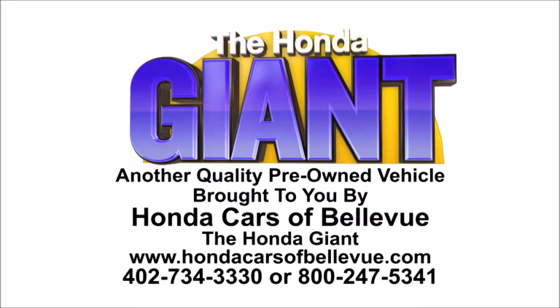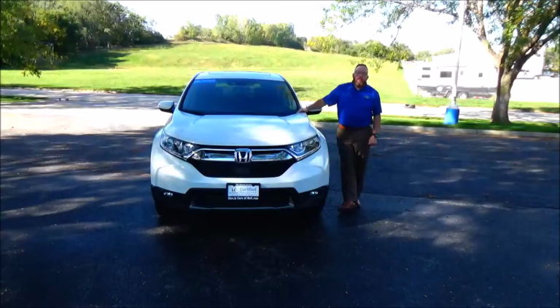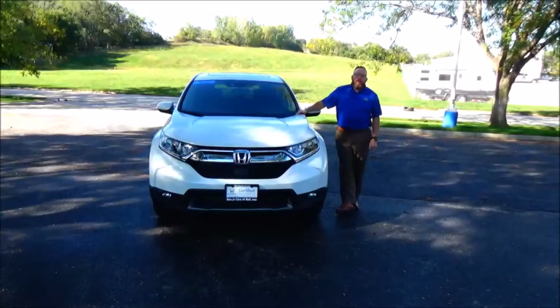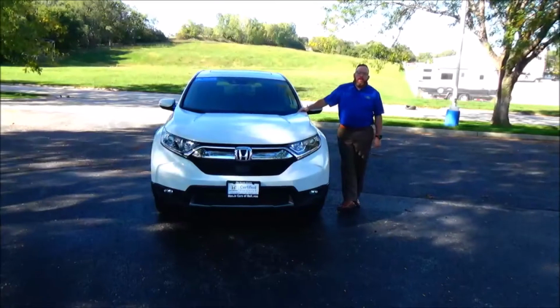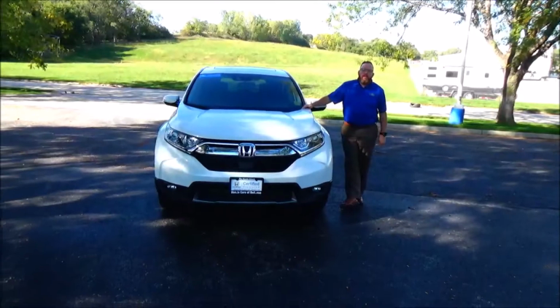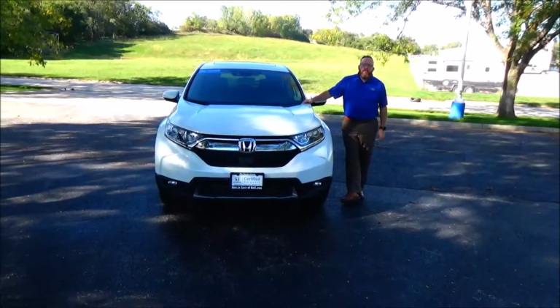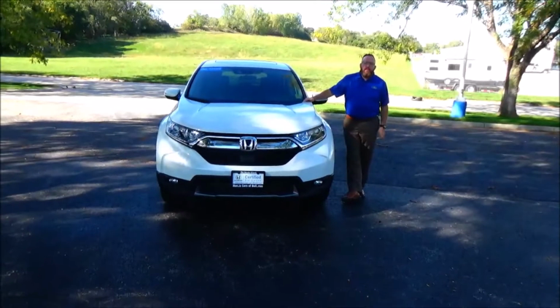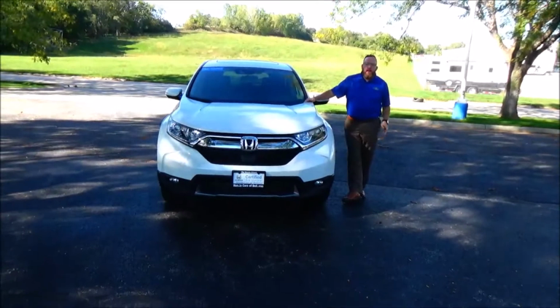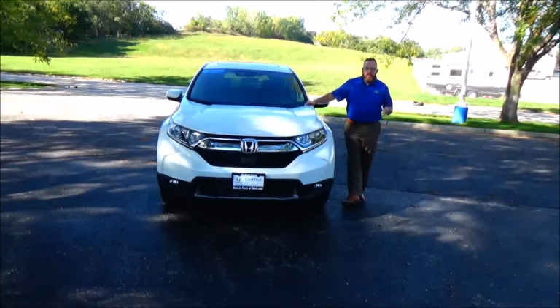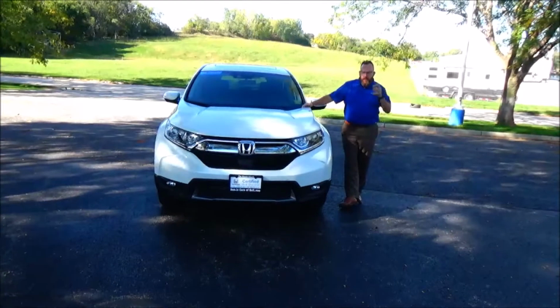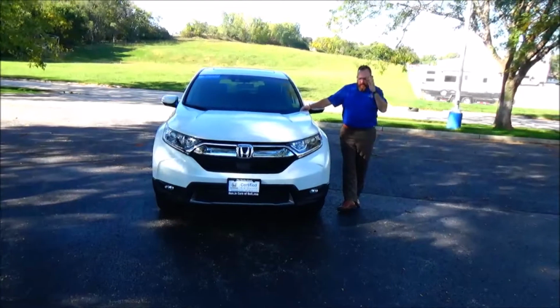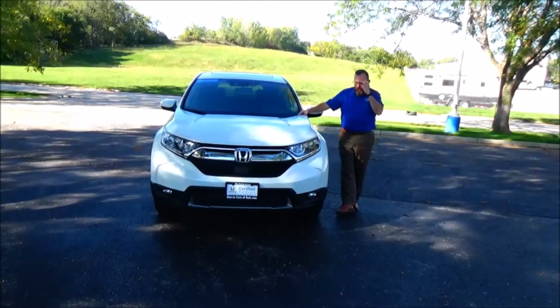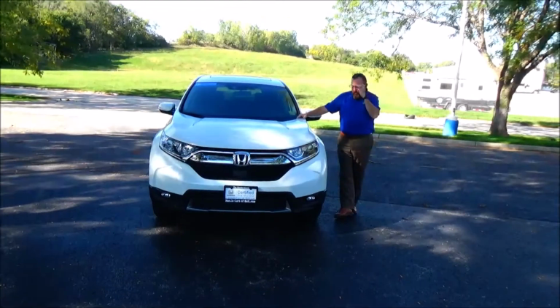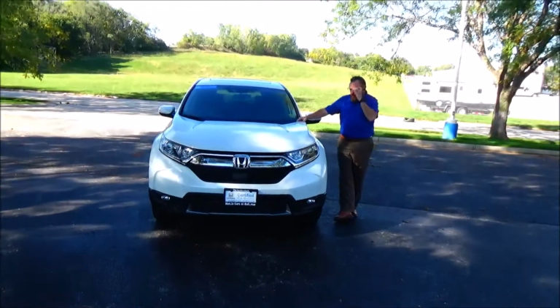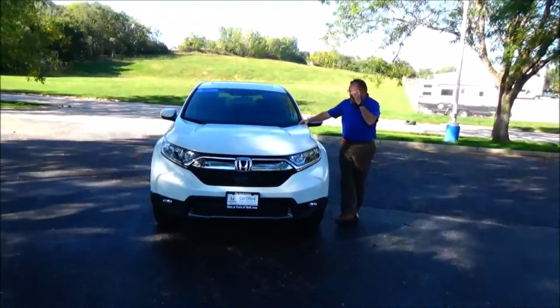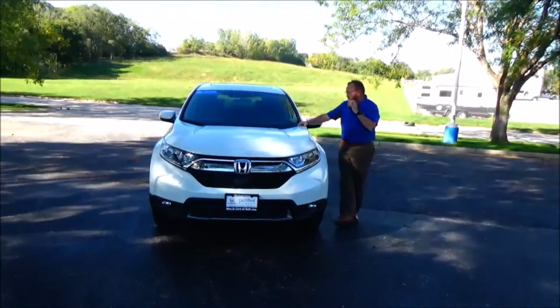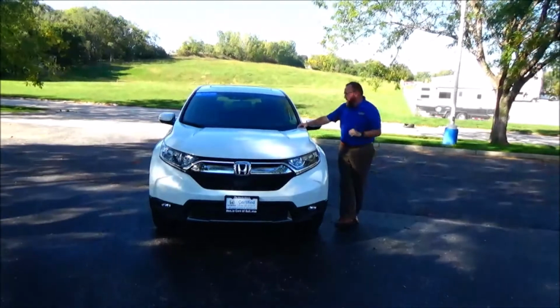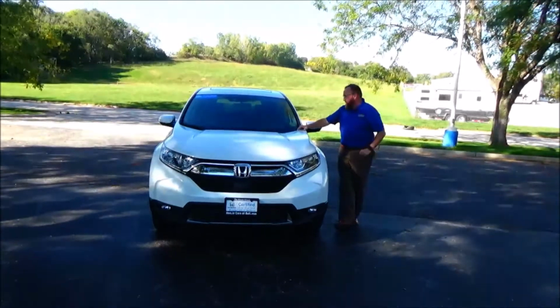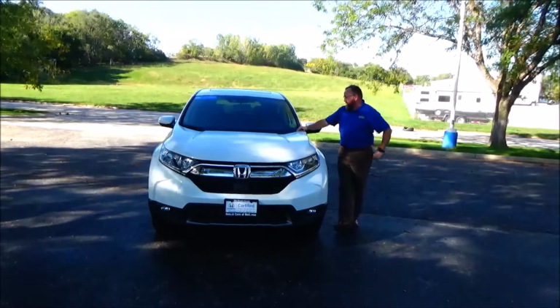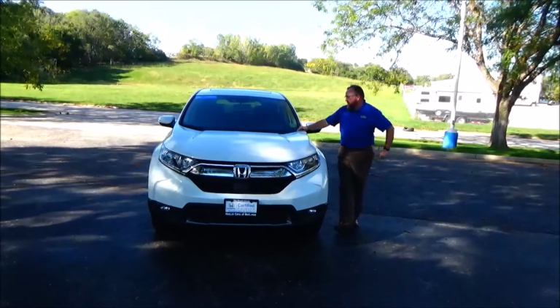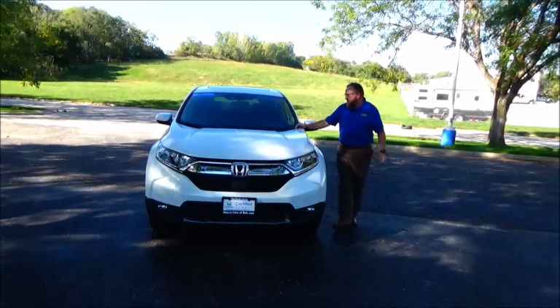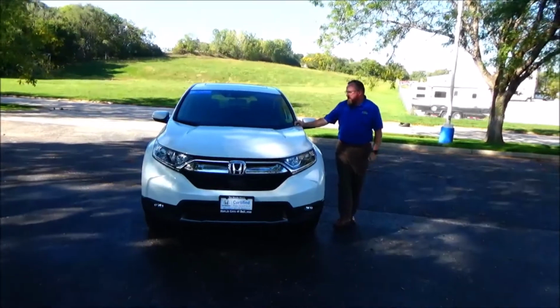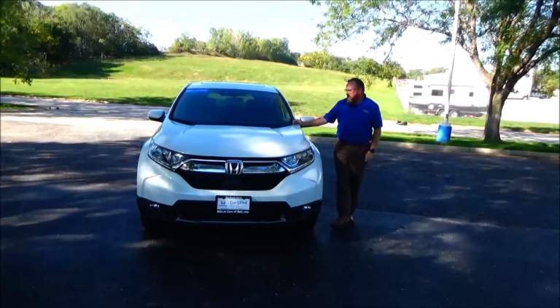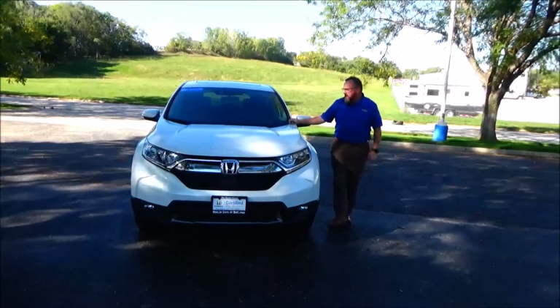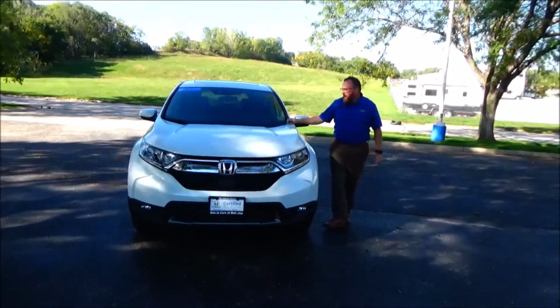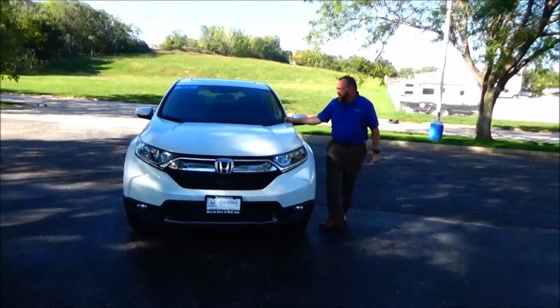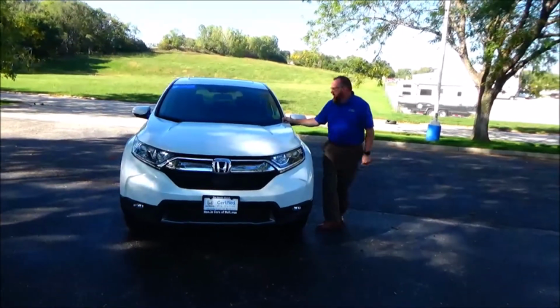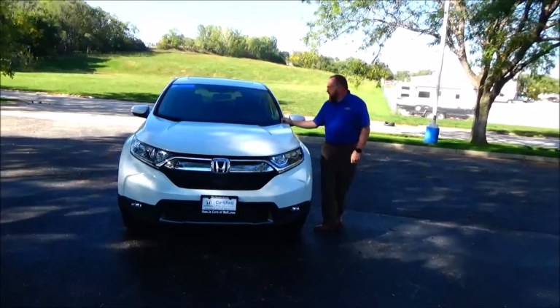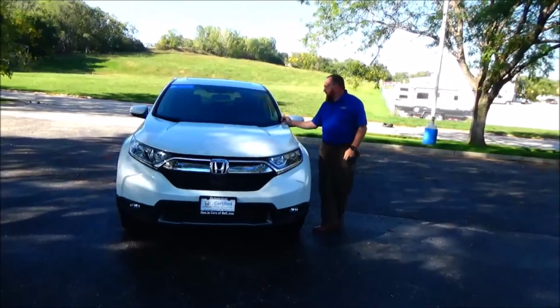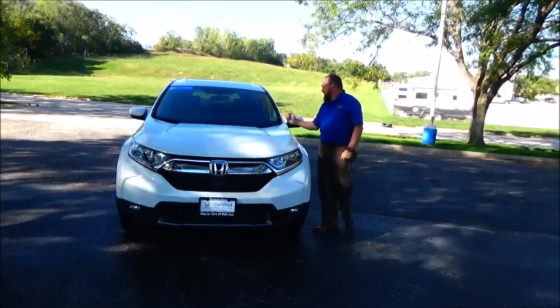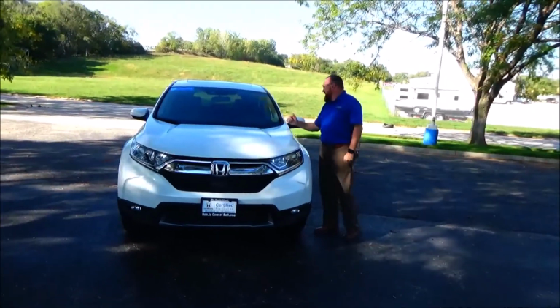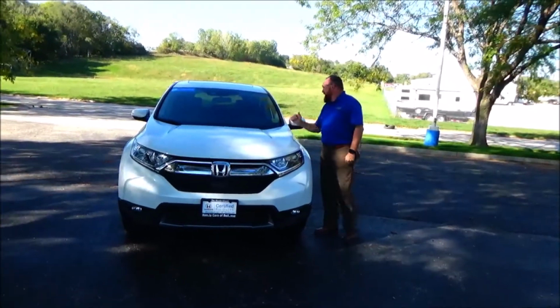Brian Kelly here from the Honda Giant, to show you this 2019 Honda CR-V EX.